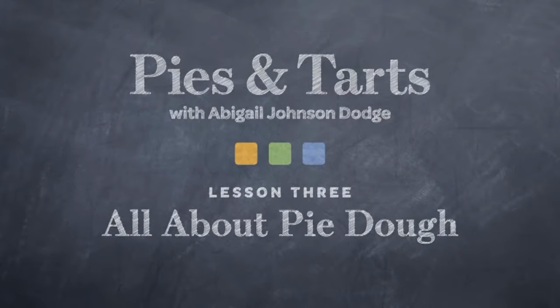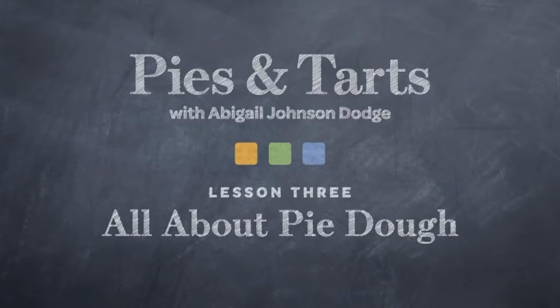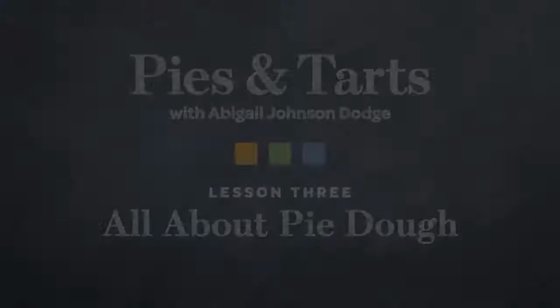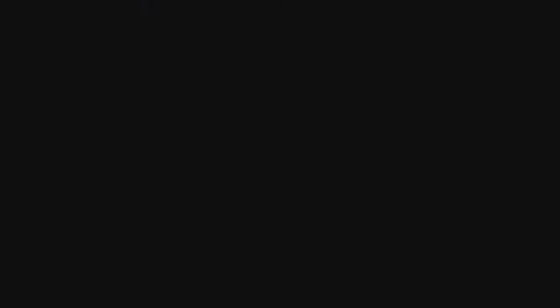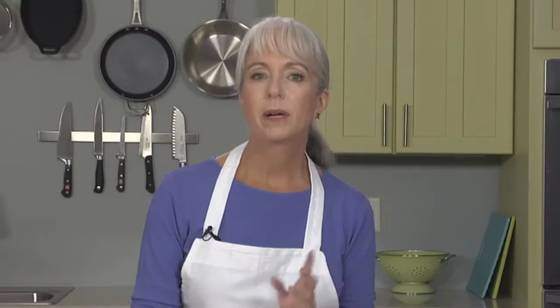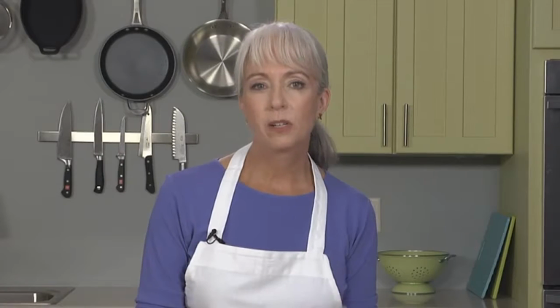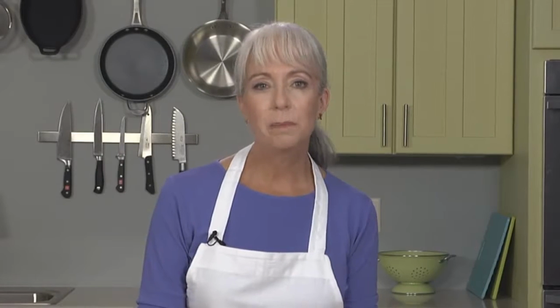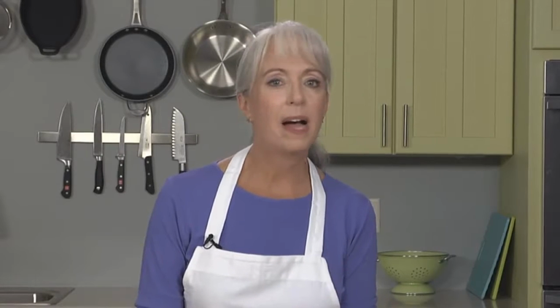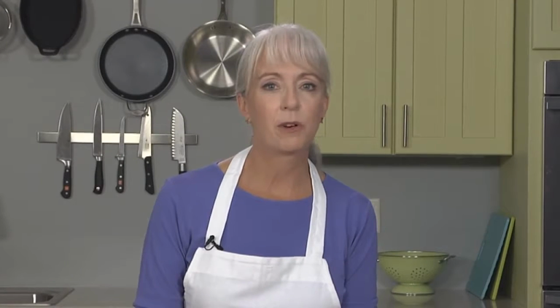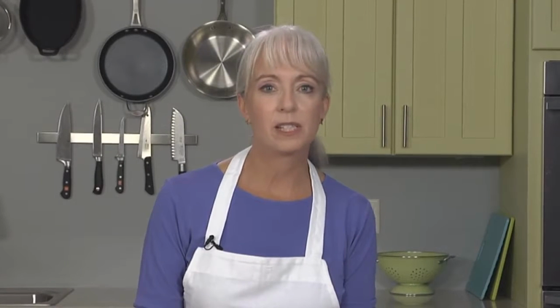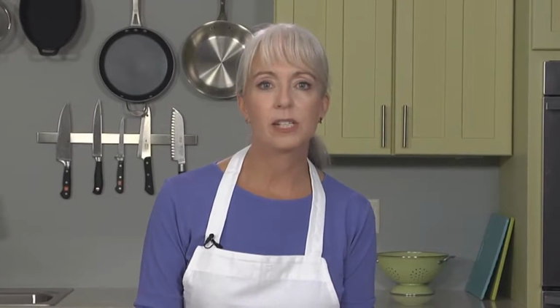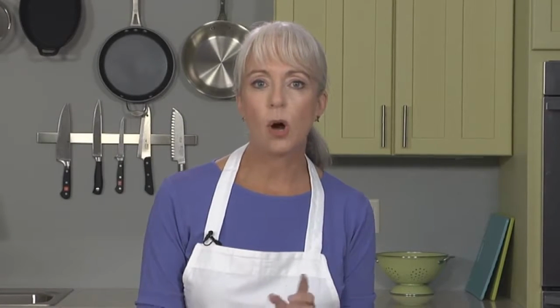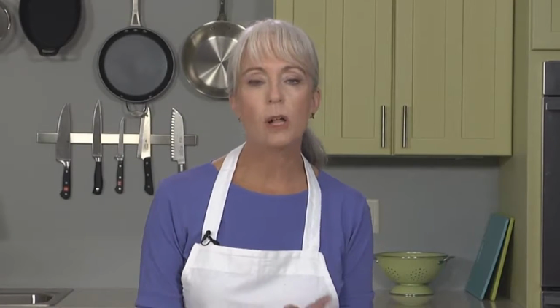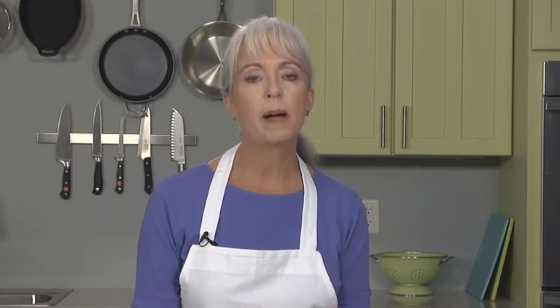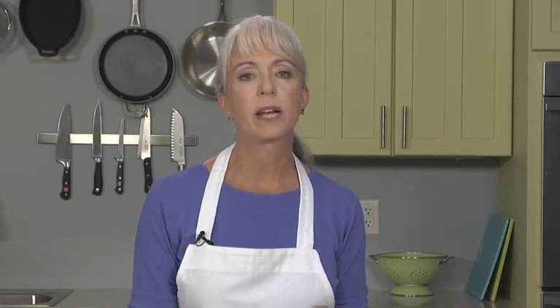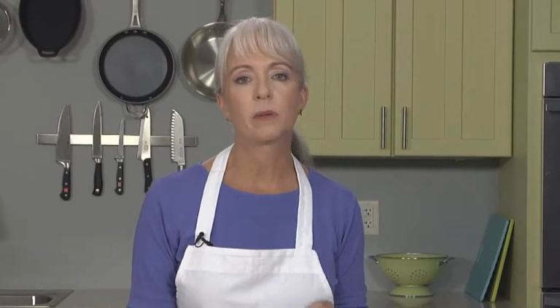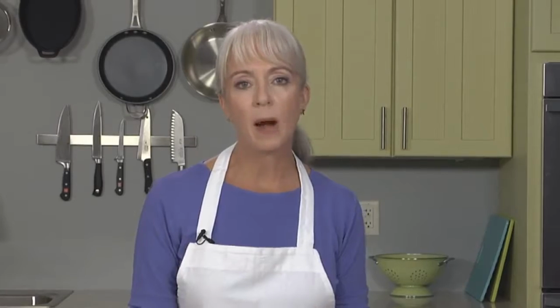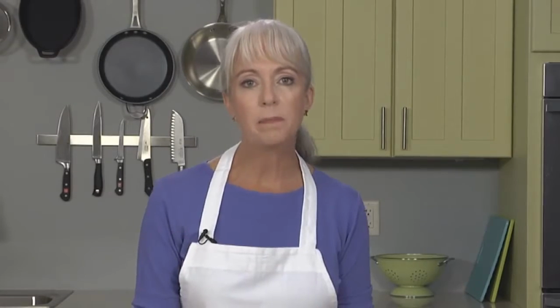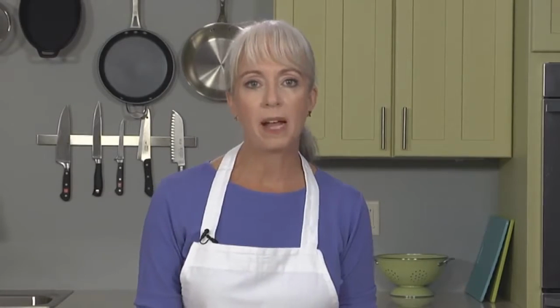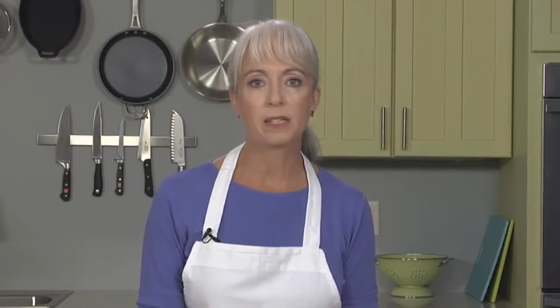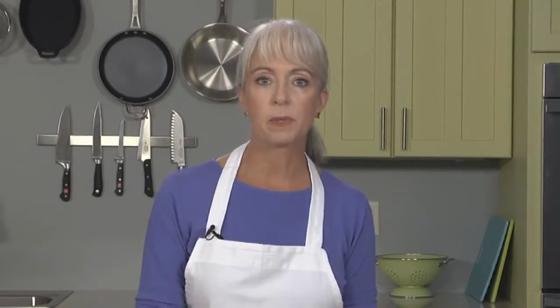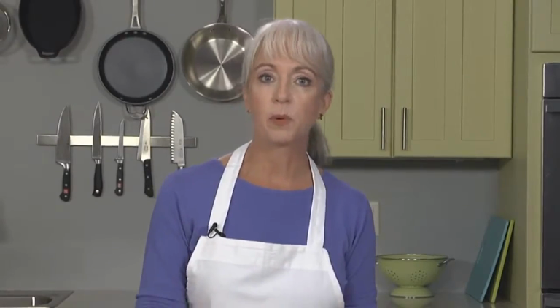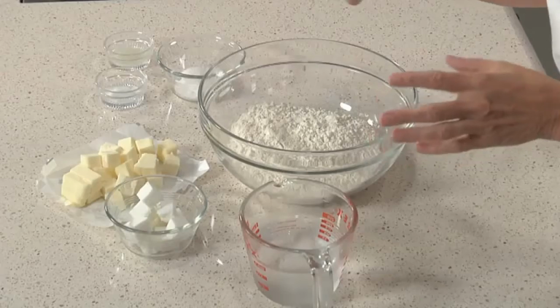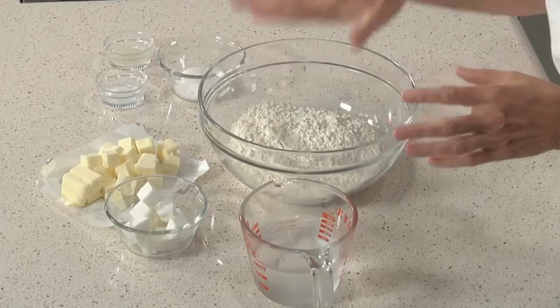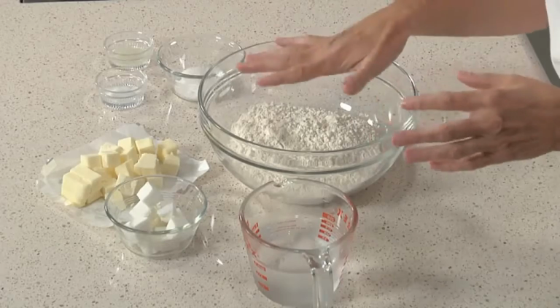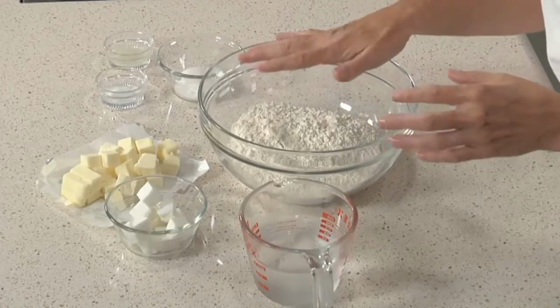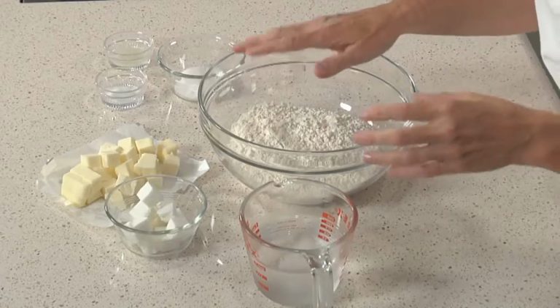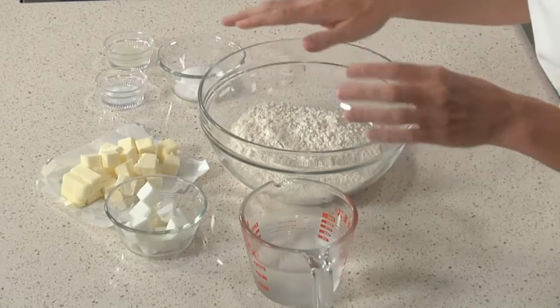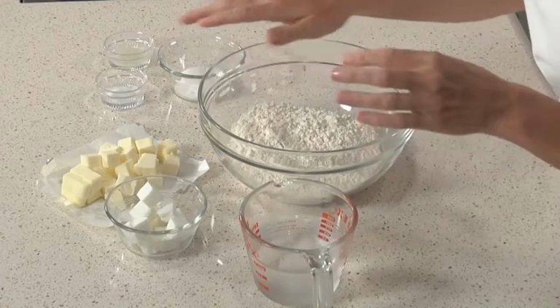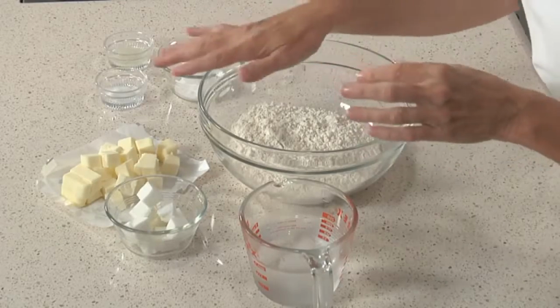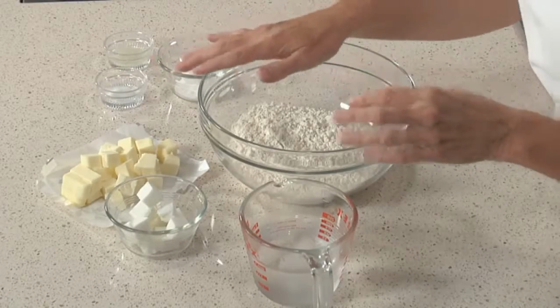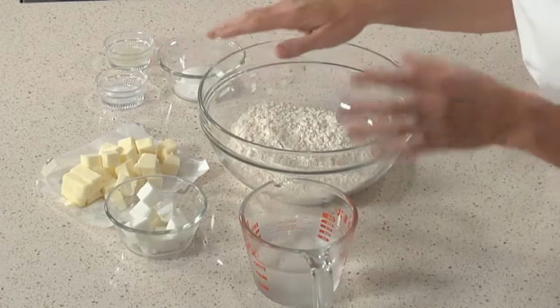A good pie crust is all about getting the right balance between your flour, your fat, and your water.